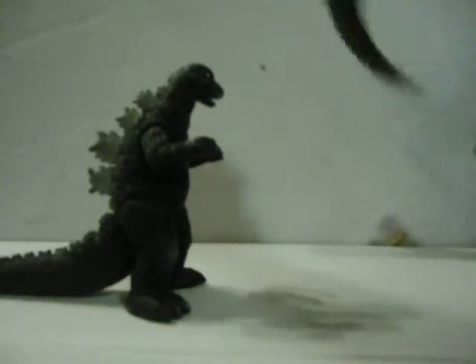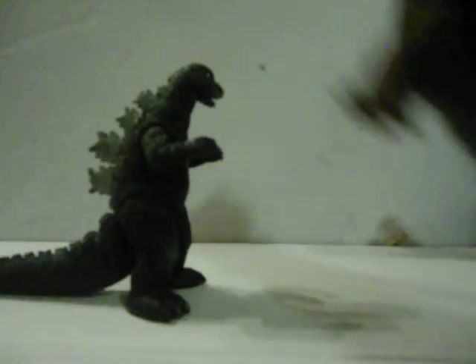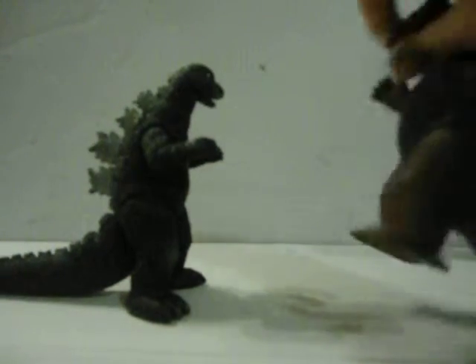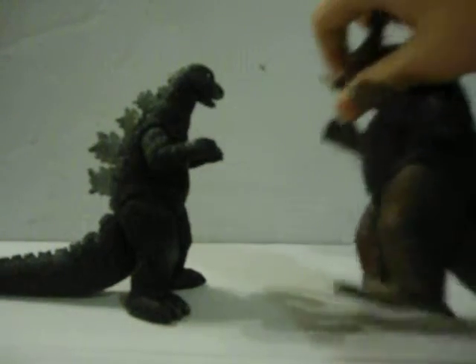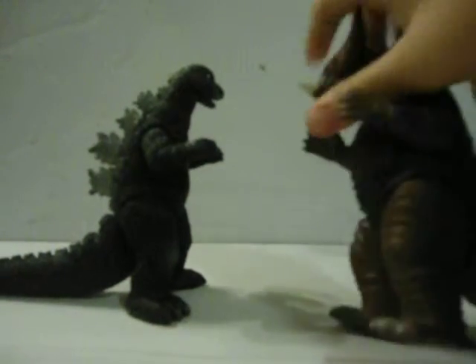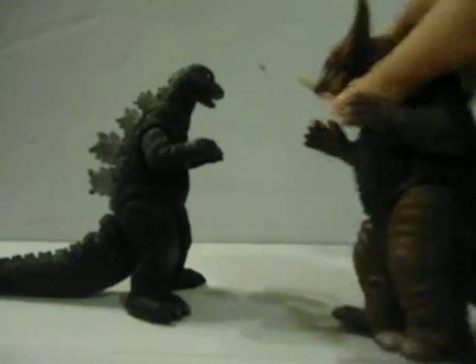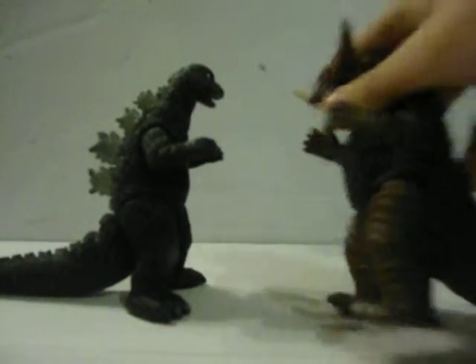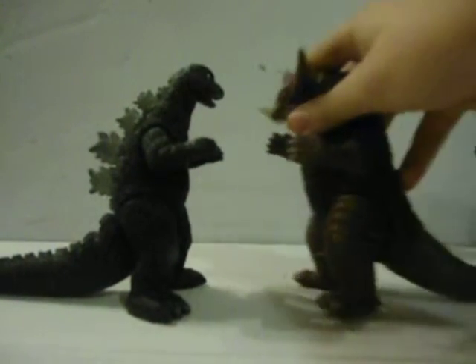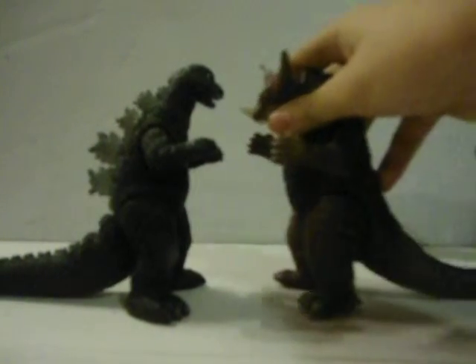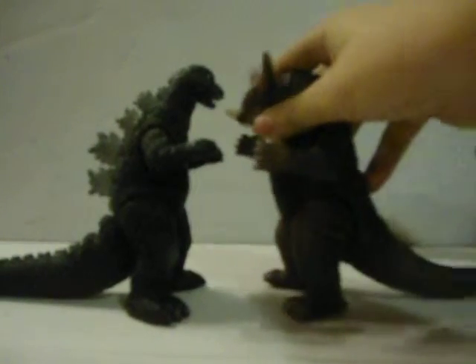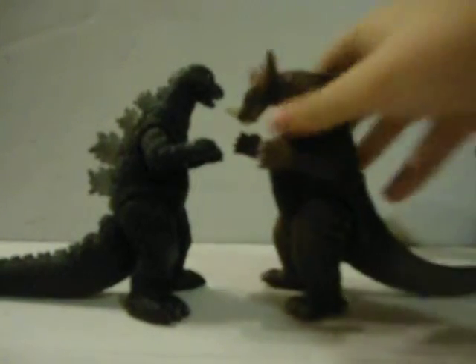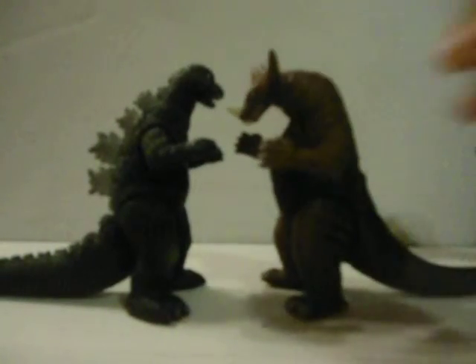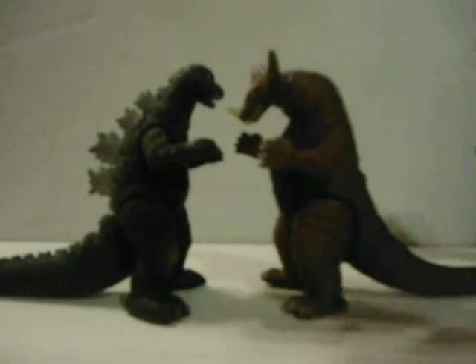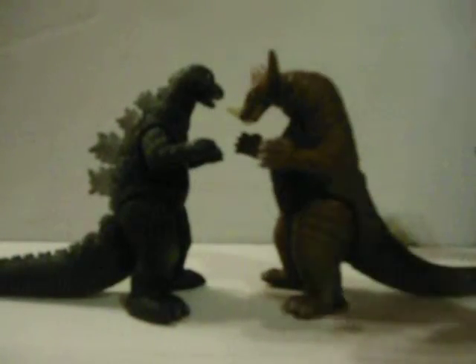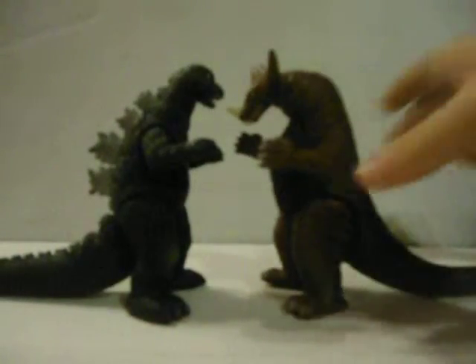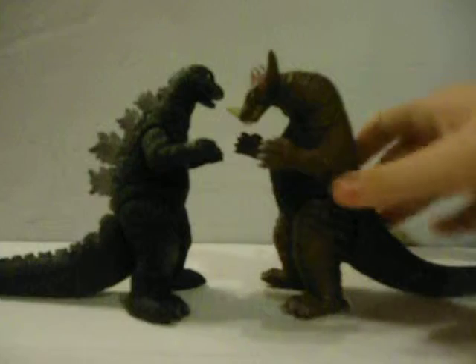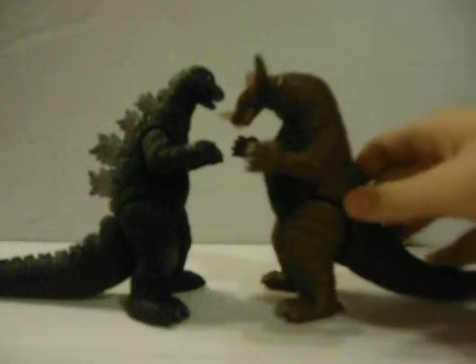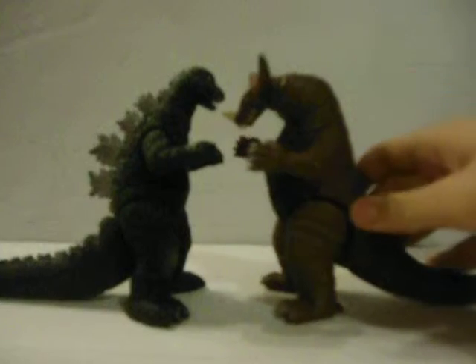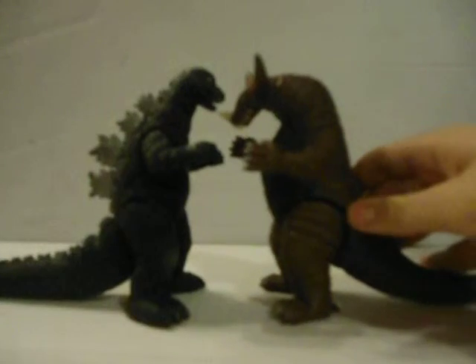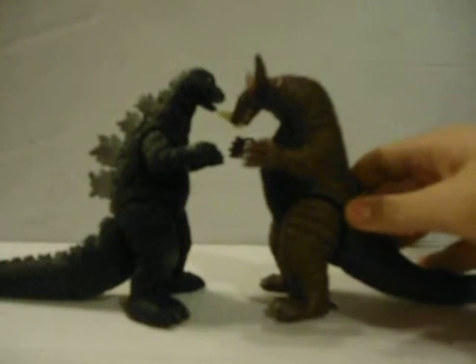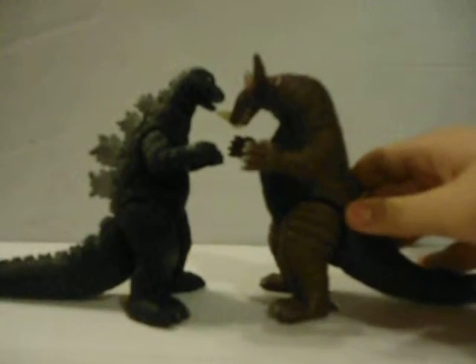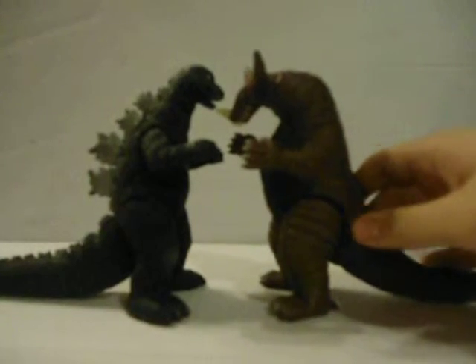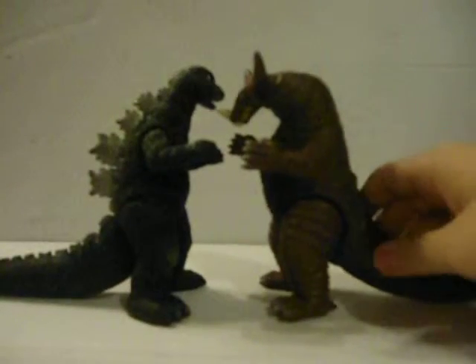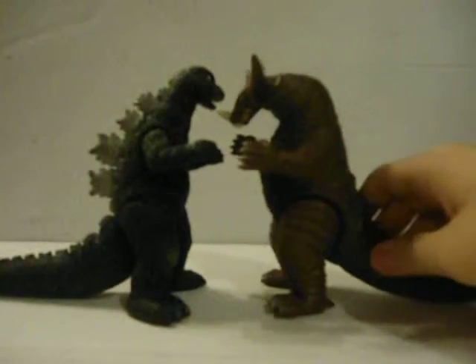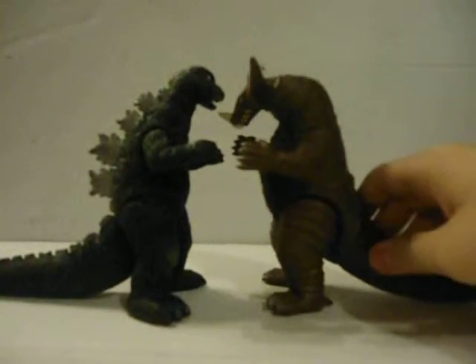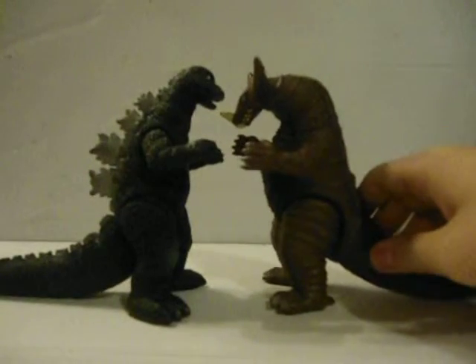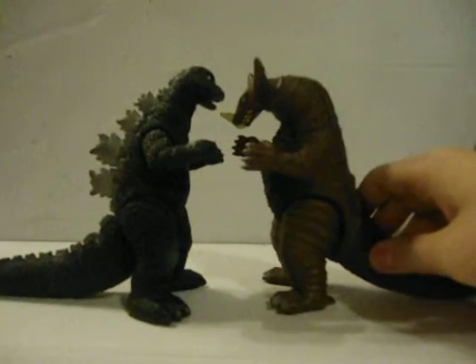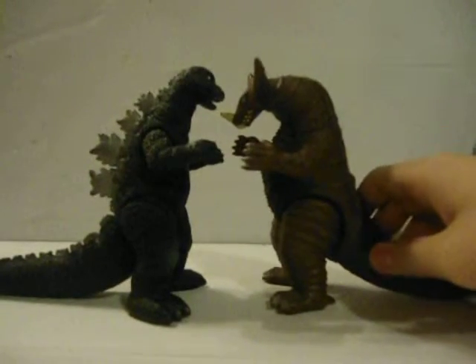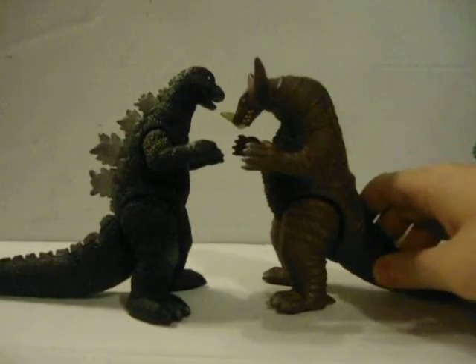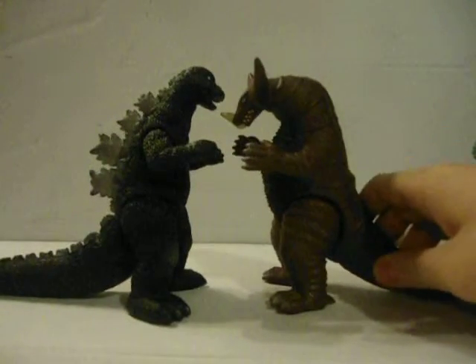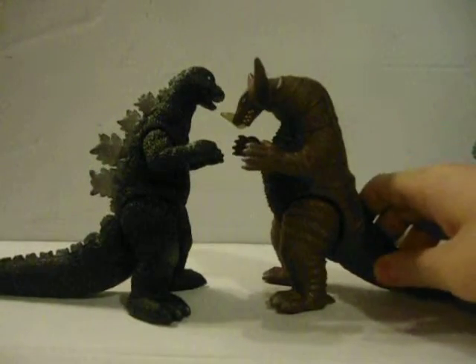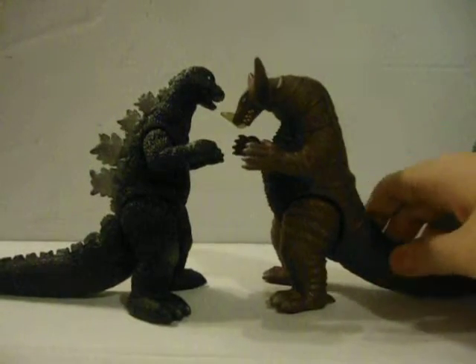Finally is Gomura, and these two are sized up.